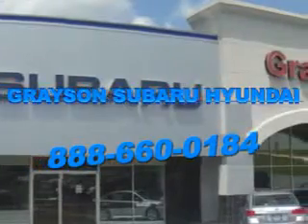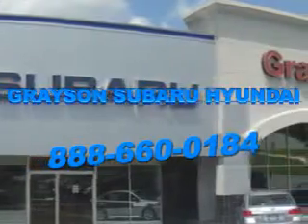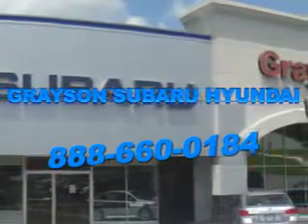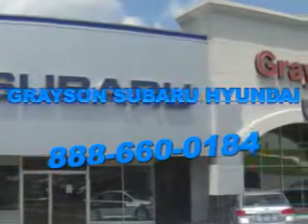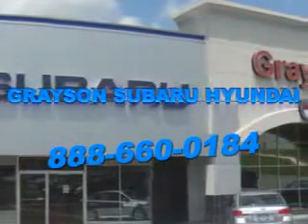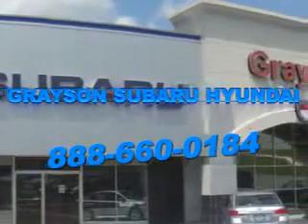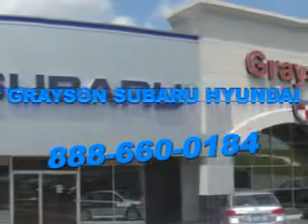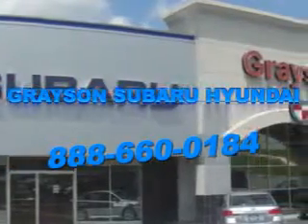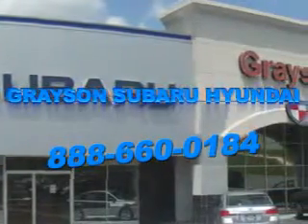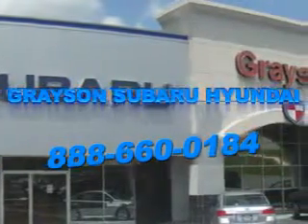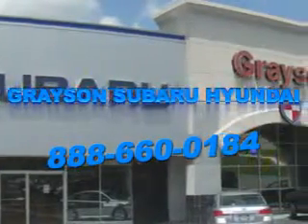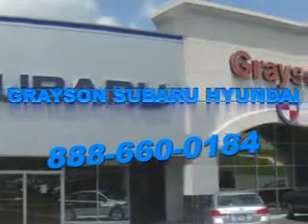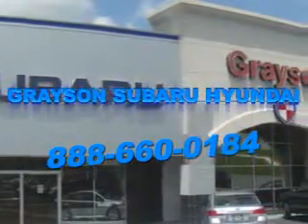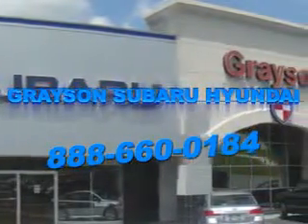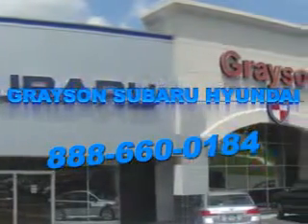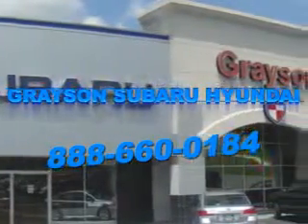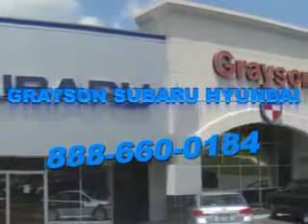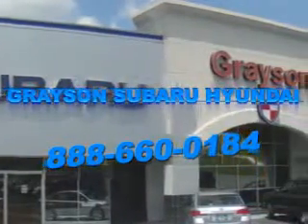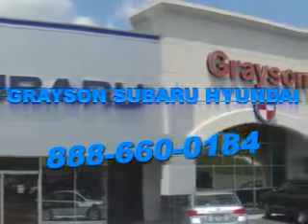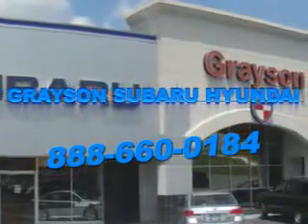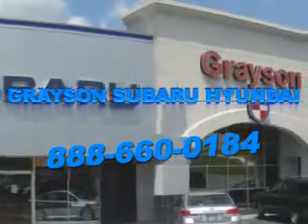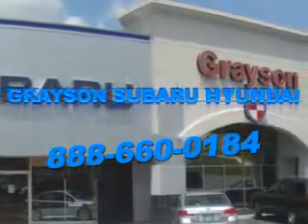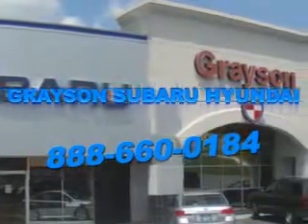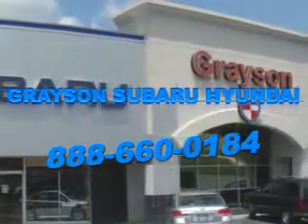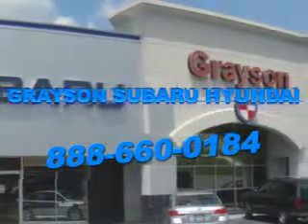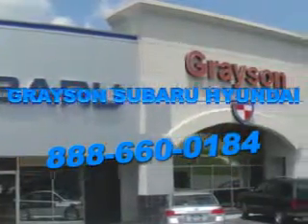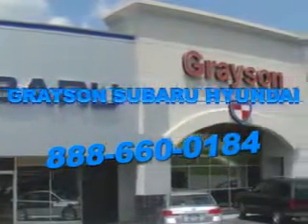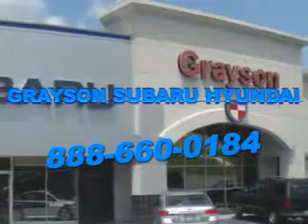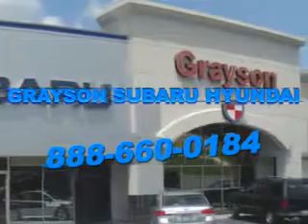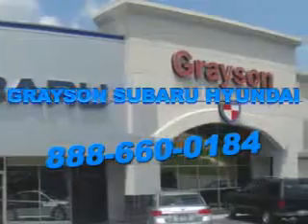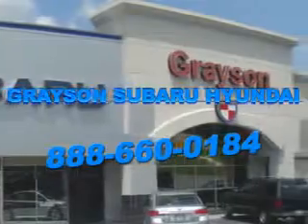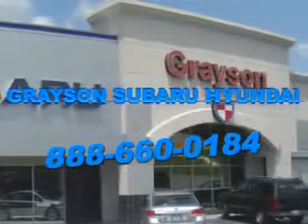Our incredible purchase experience and professional staff give you peace of mind you won't find anywhere else.